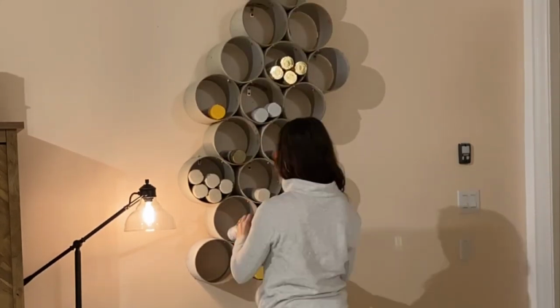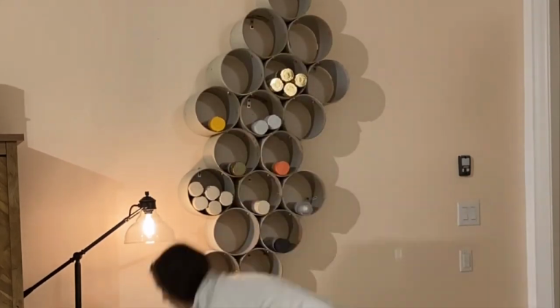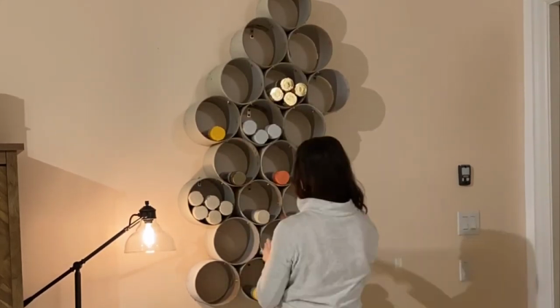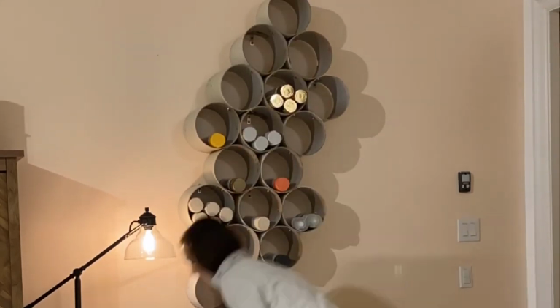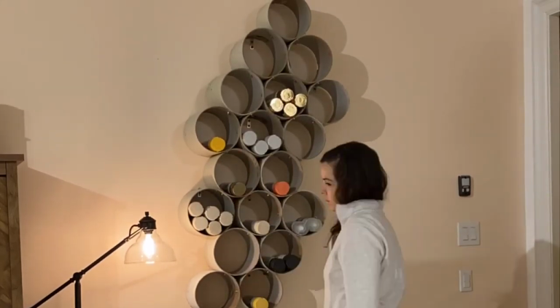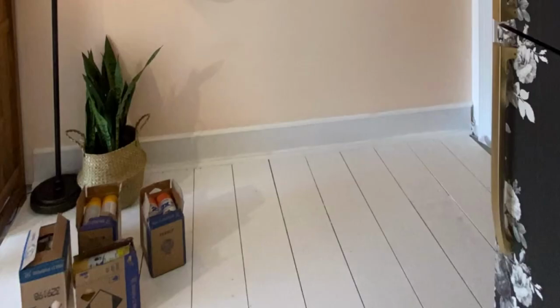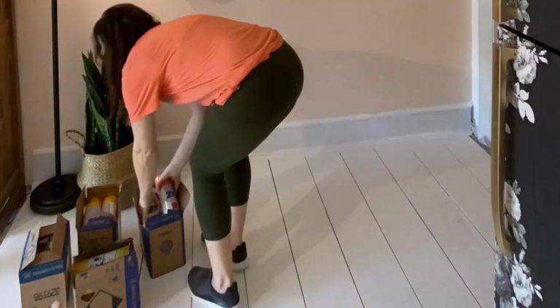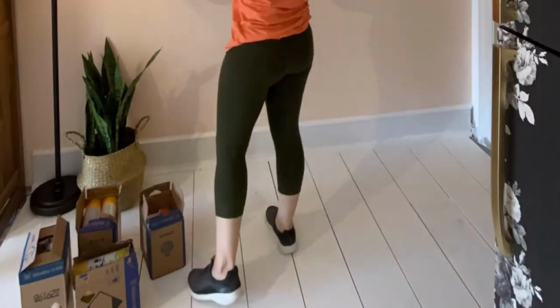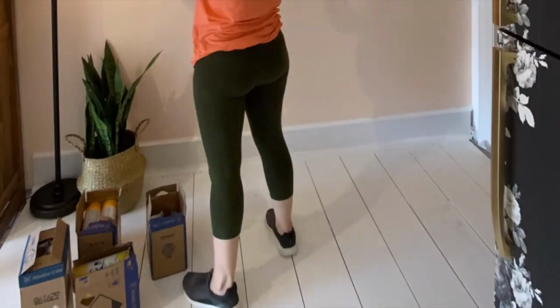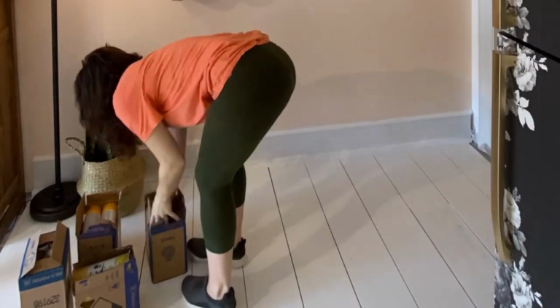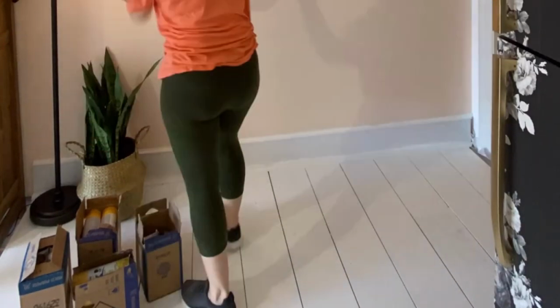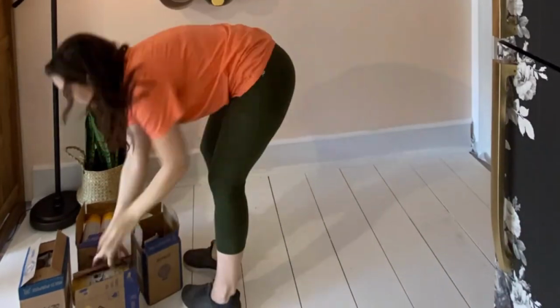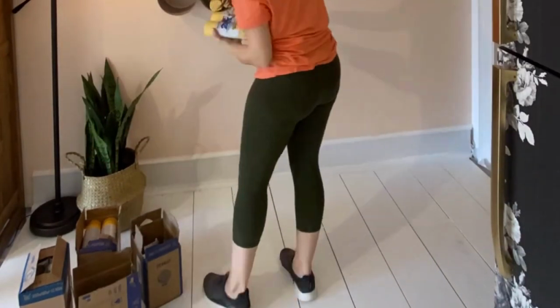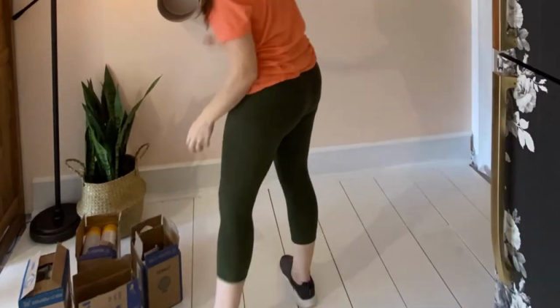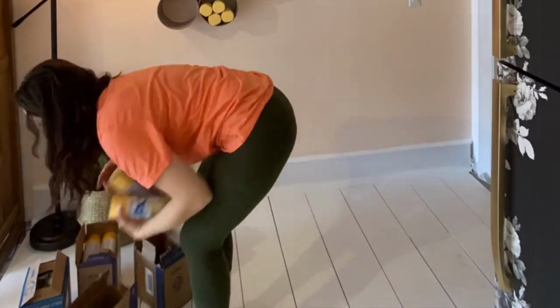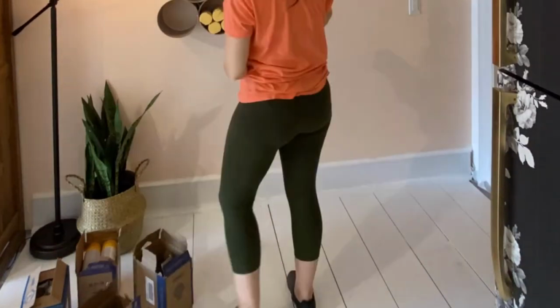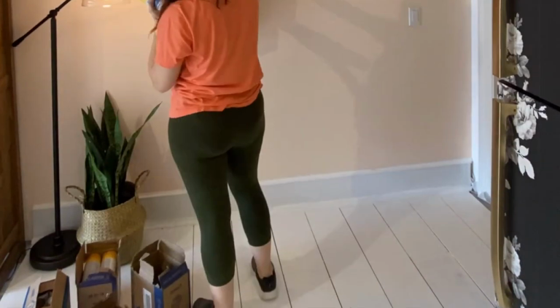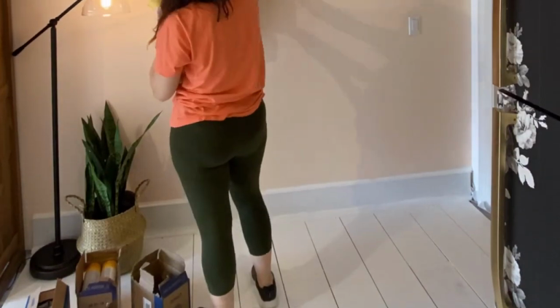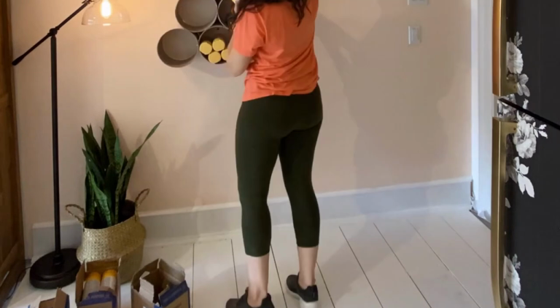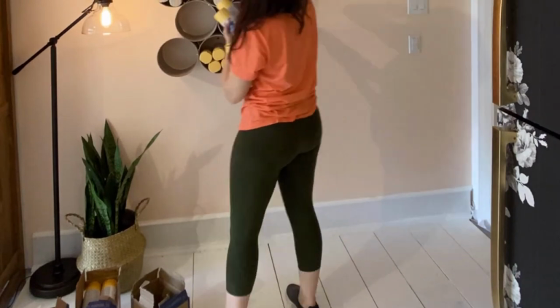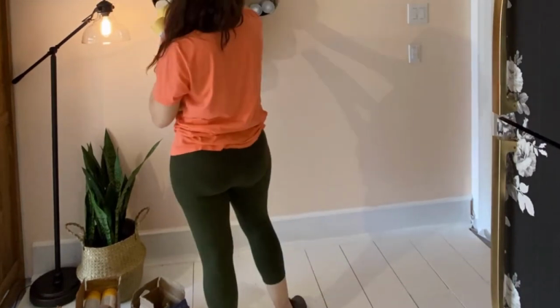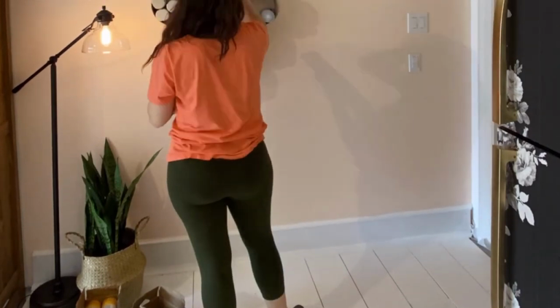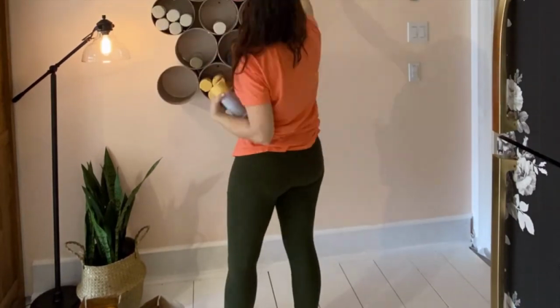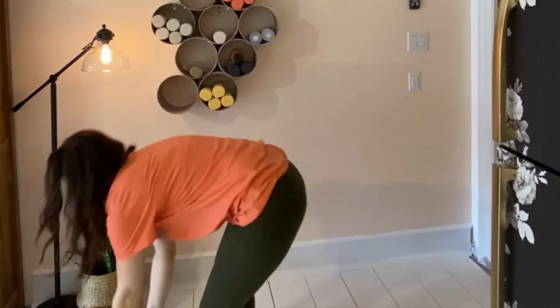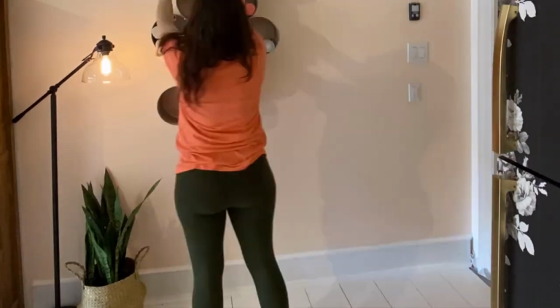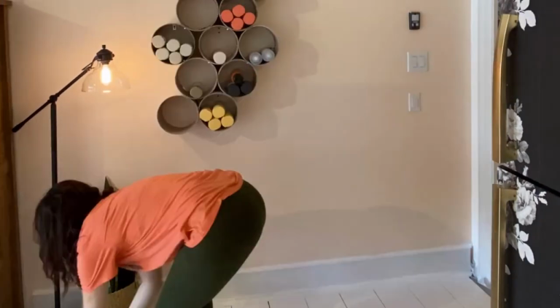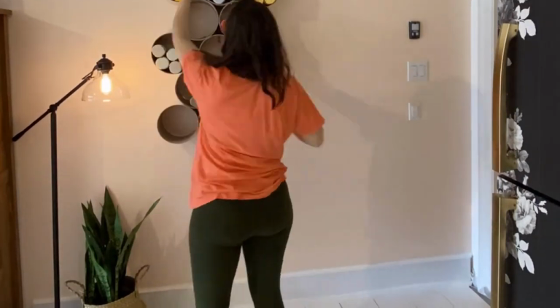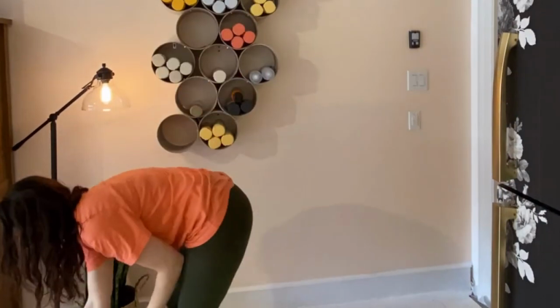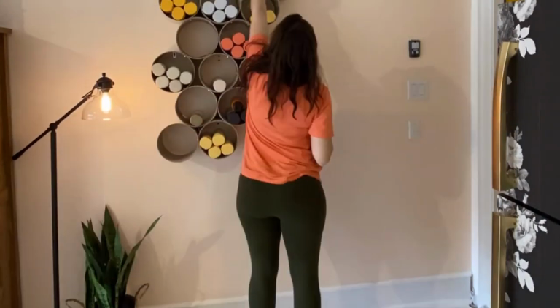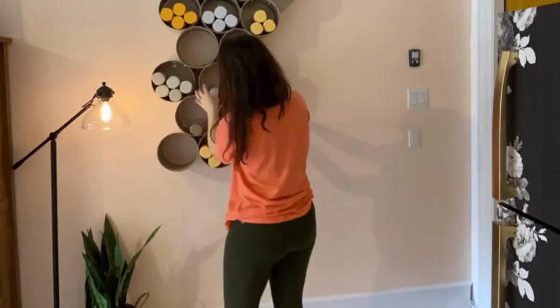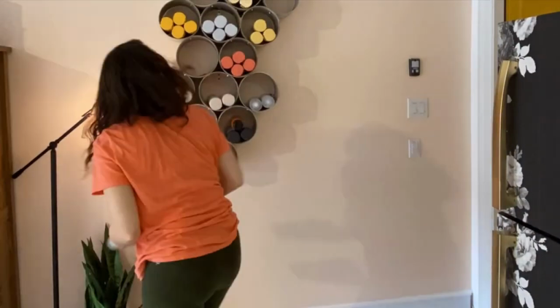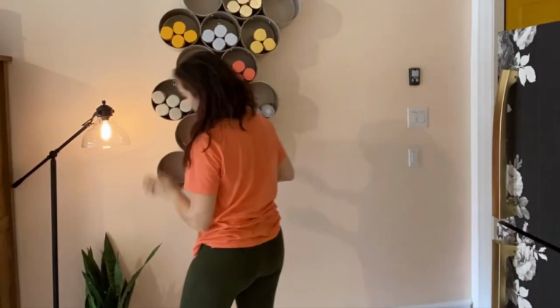Each 8-inch tube can hold 5 cans, so my total storage capacity is 90 cans, which feels excessive, but you never know.